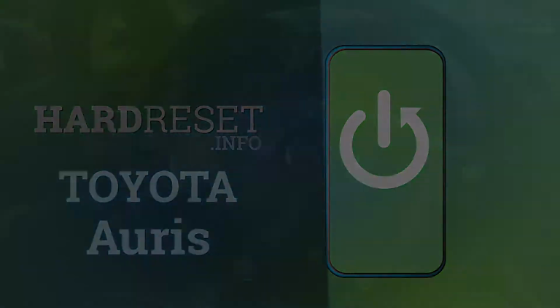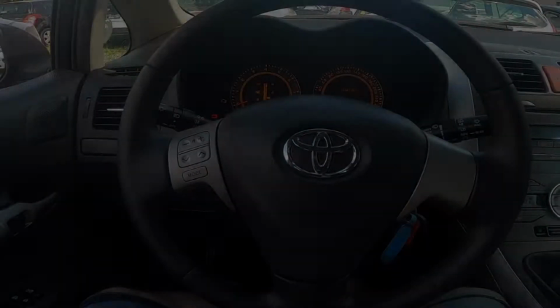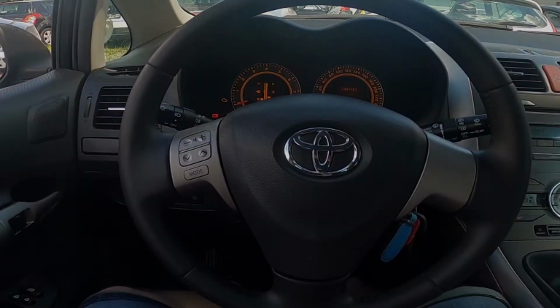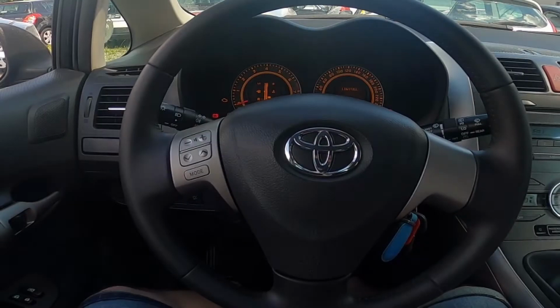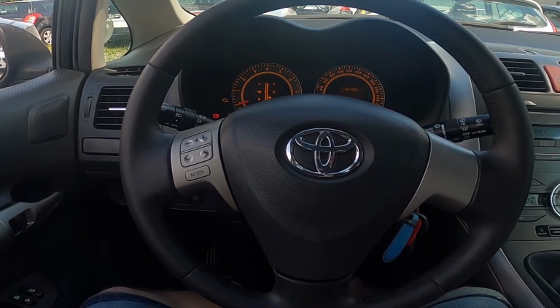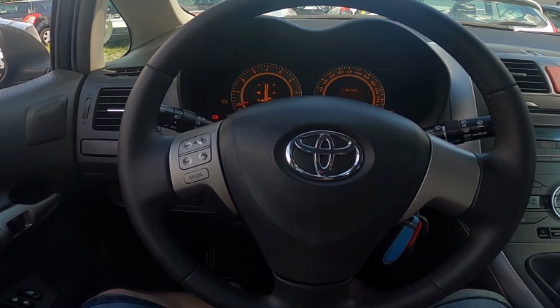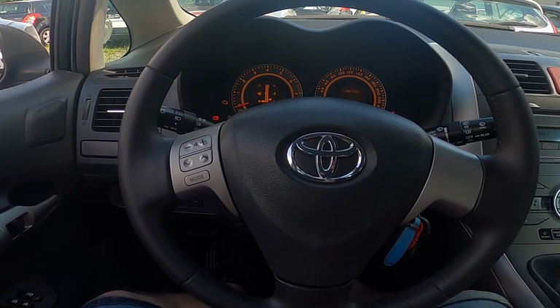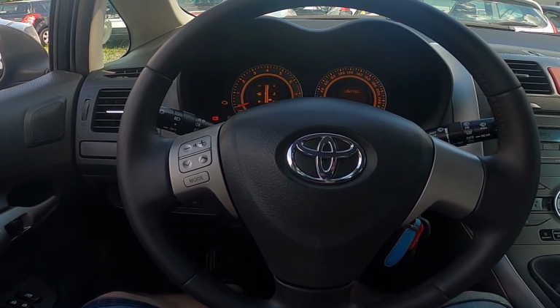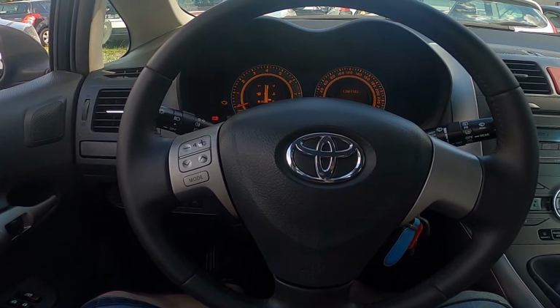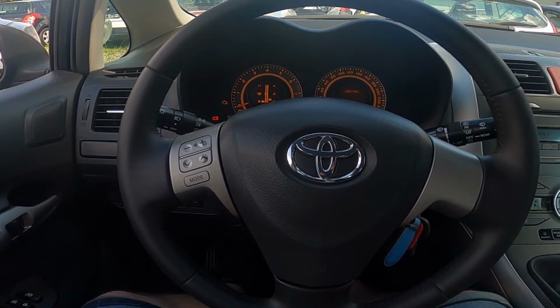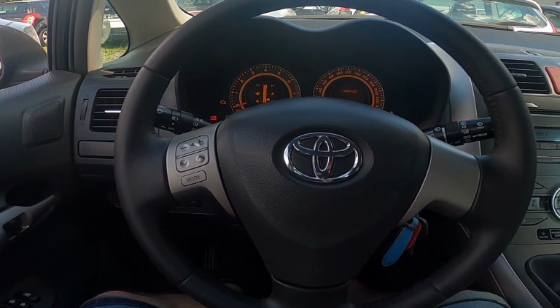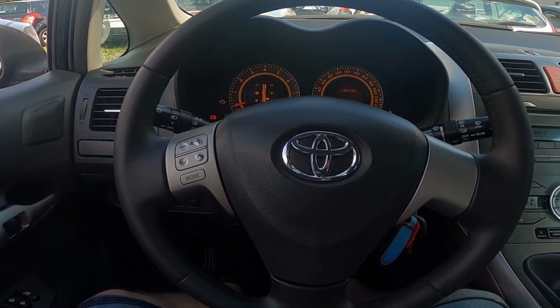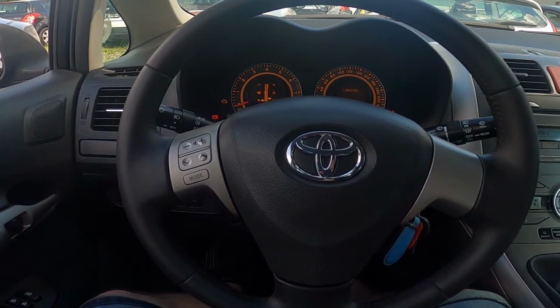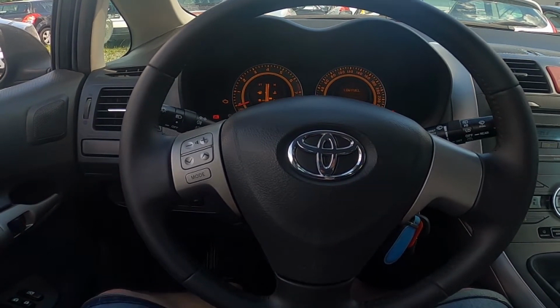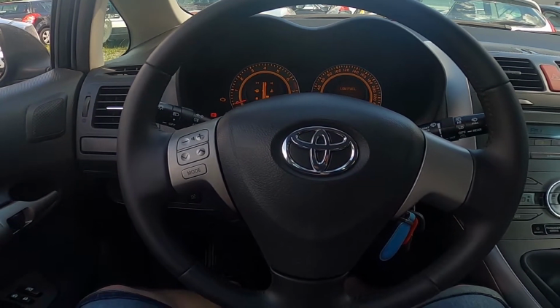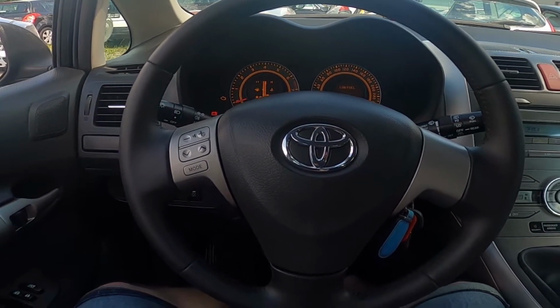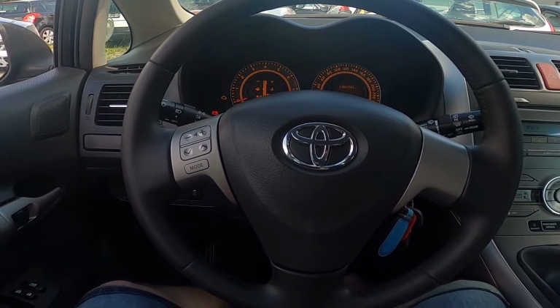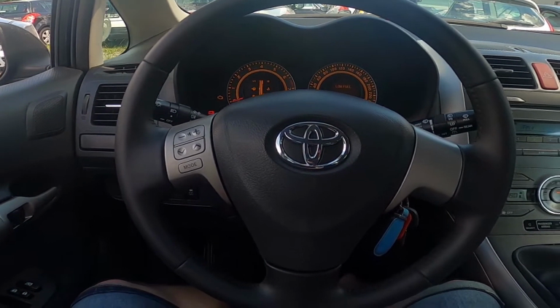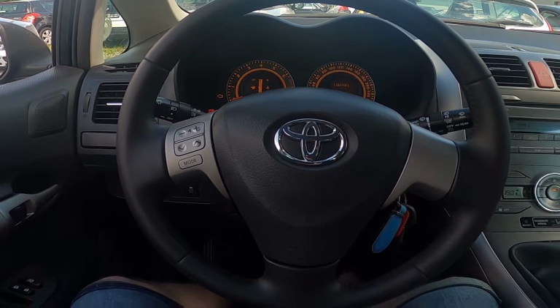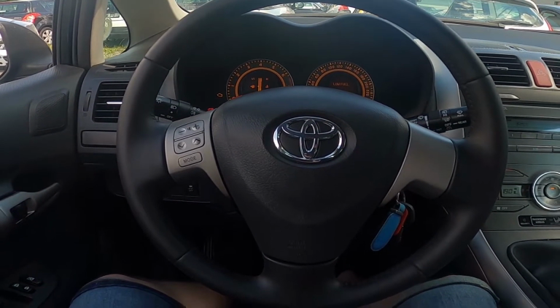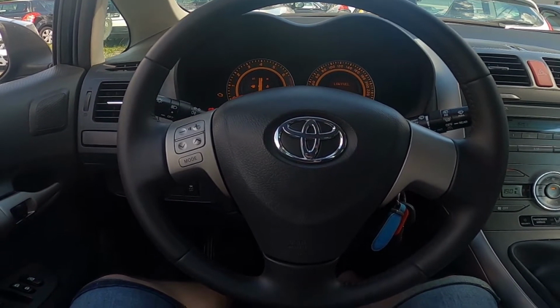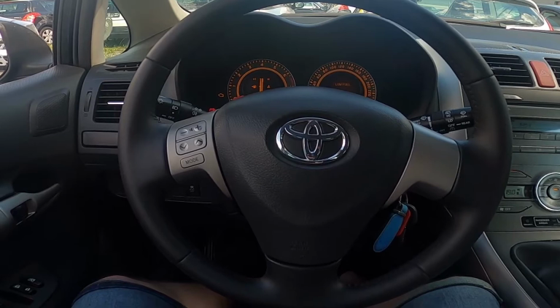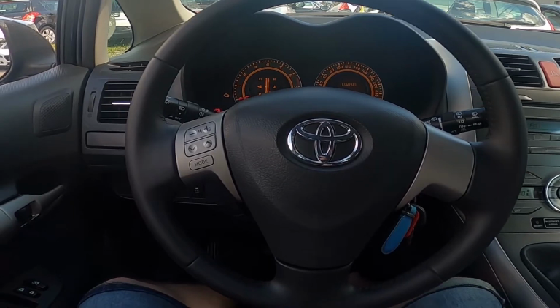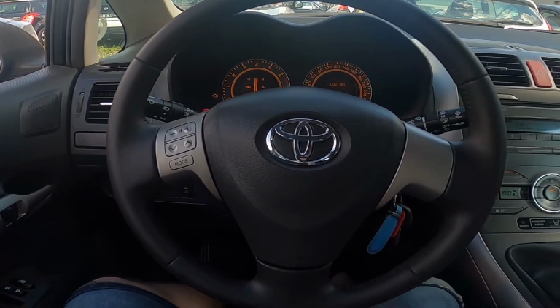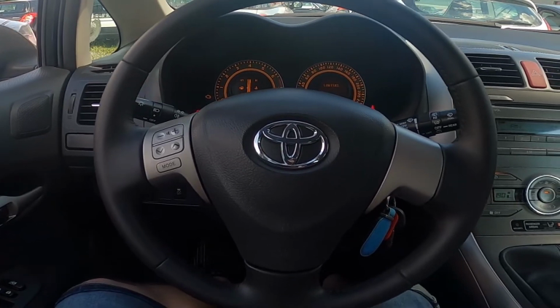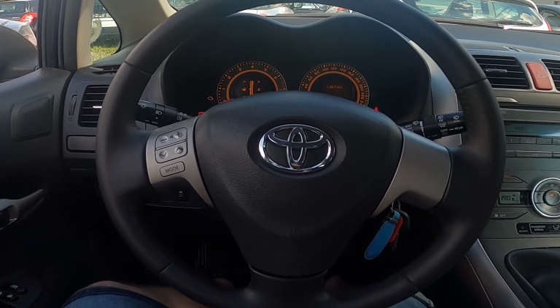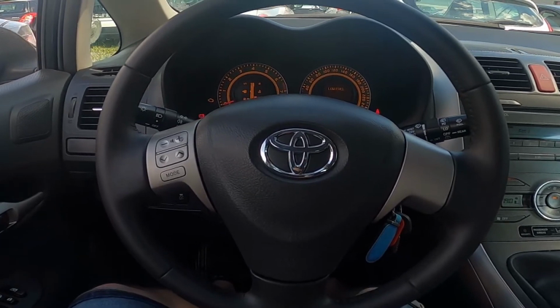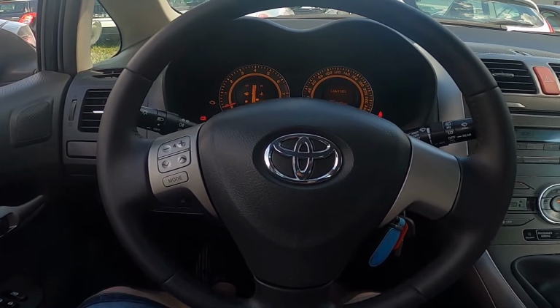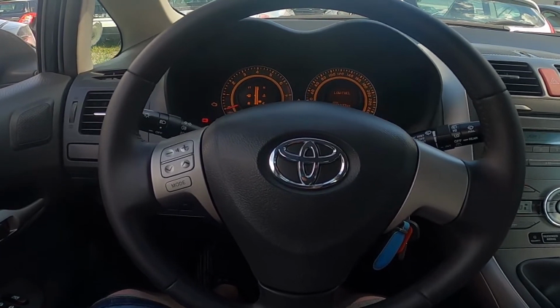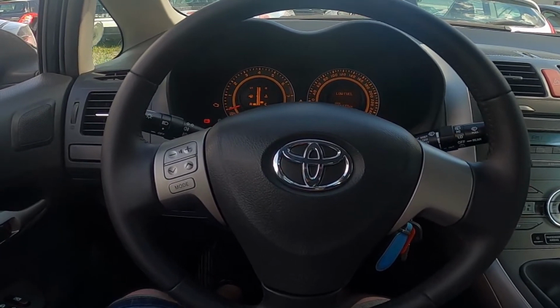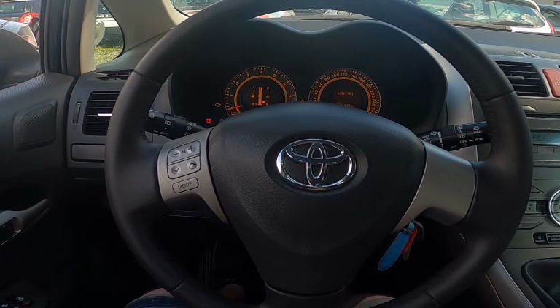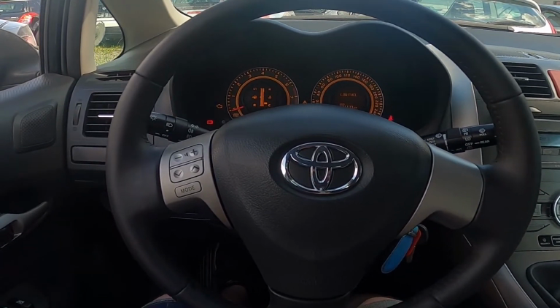Hello, today I'm in Toyota Auris. In this video I will show you how to turn off climate control.